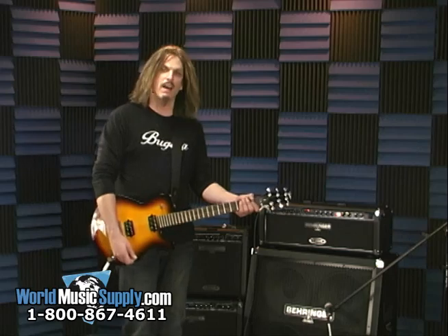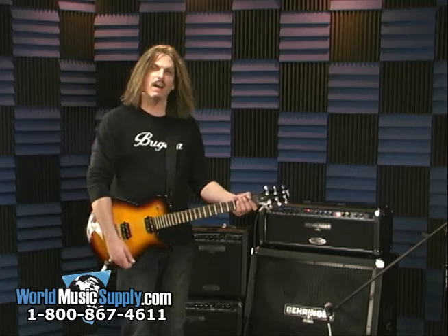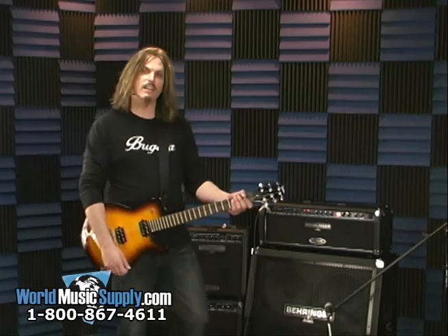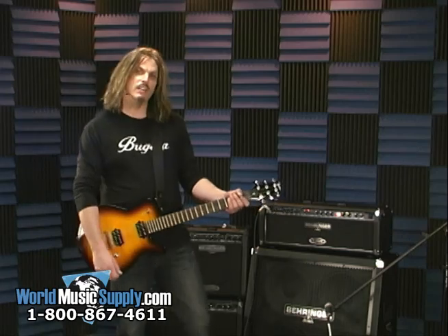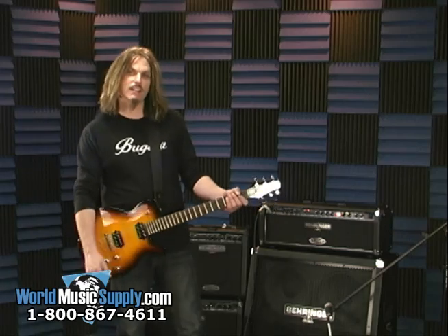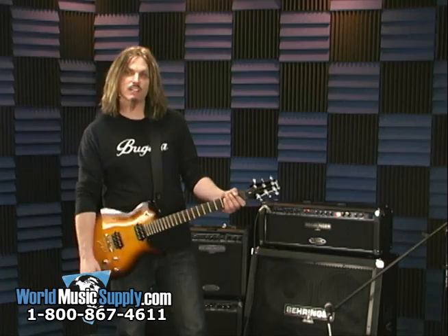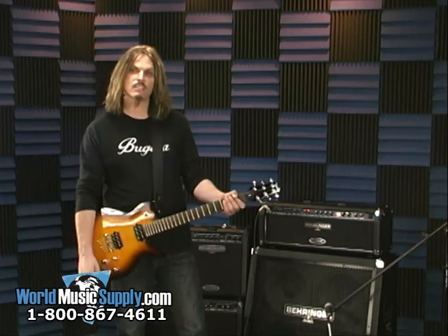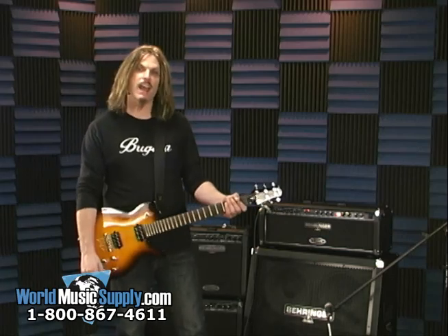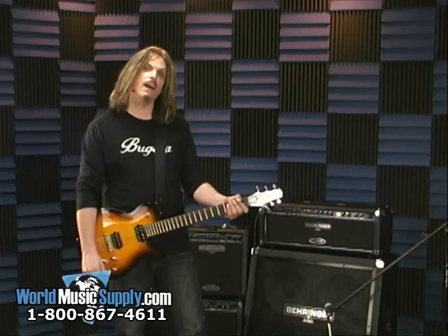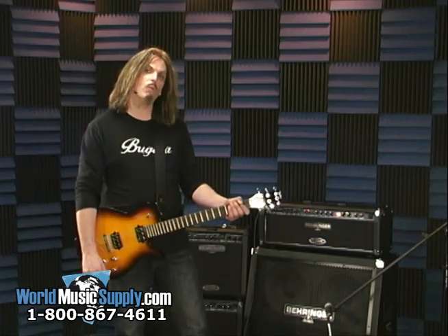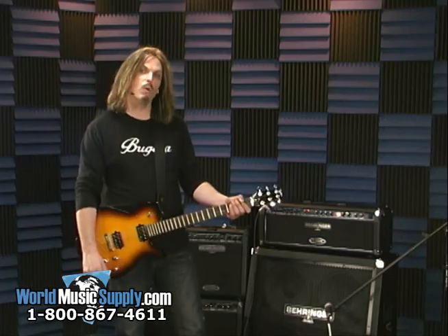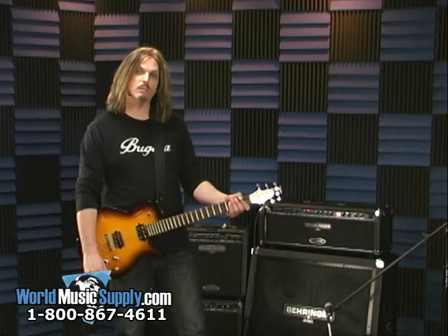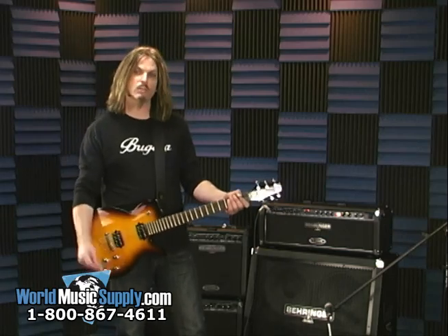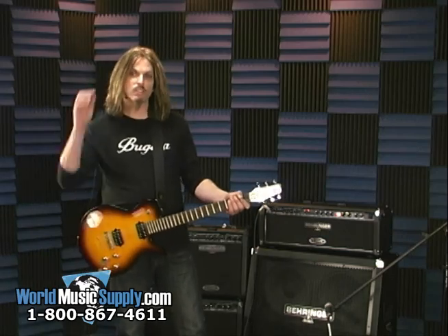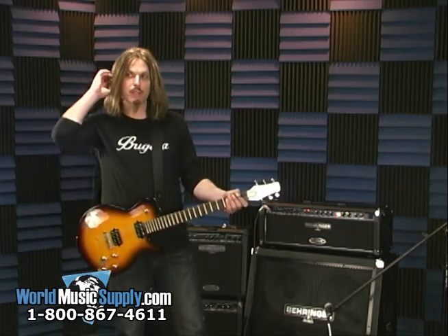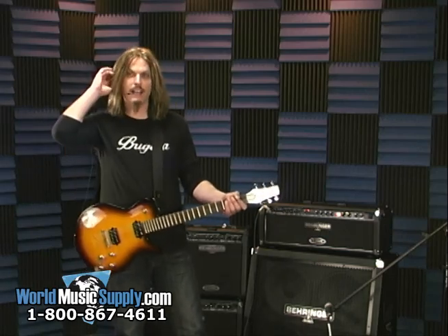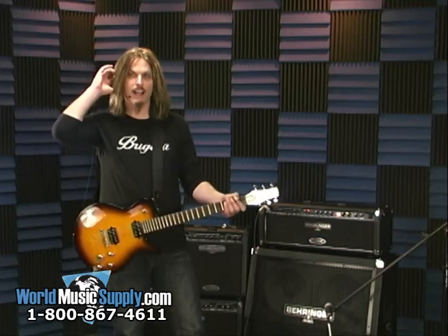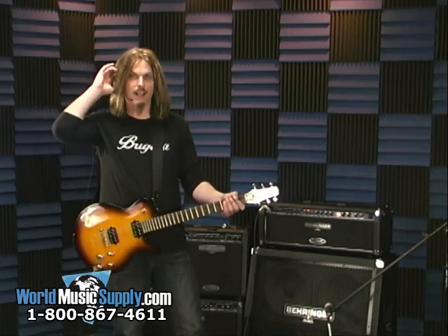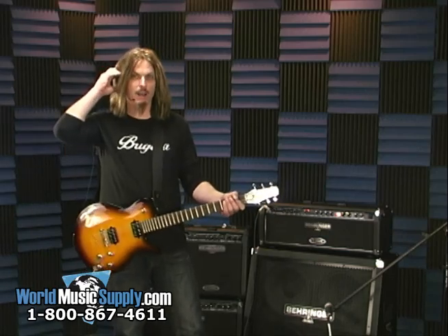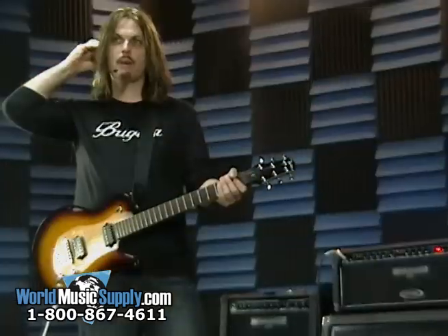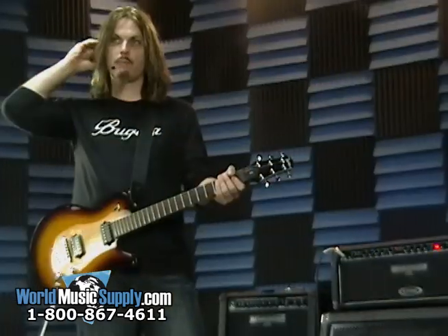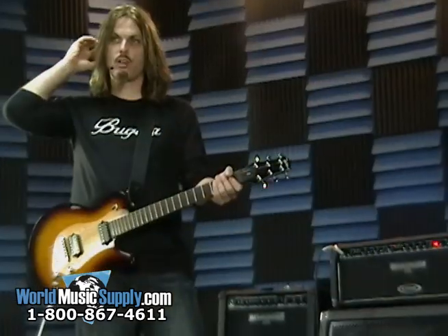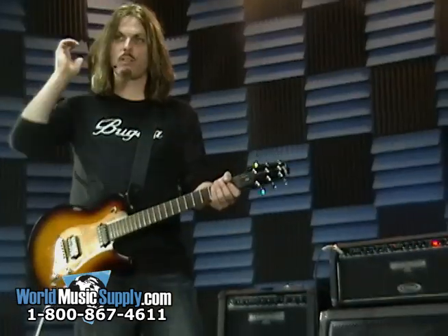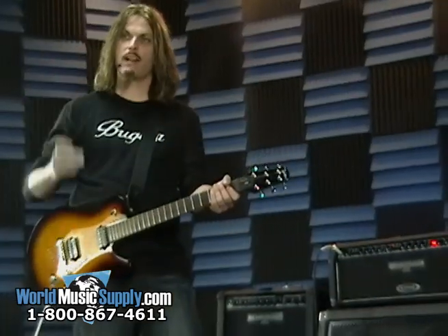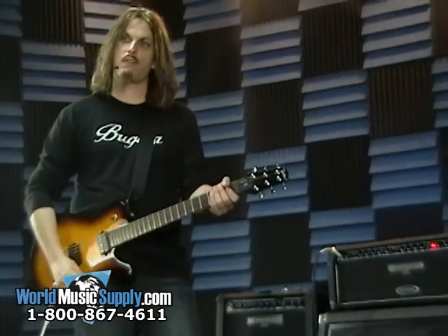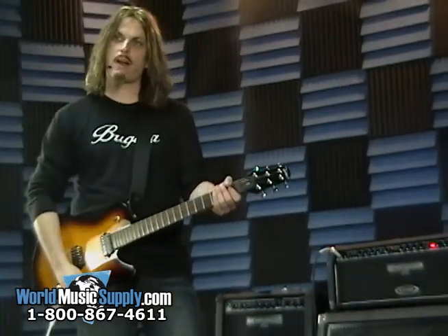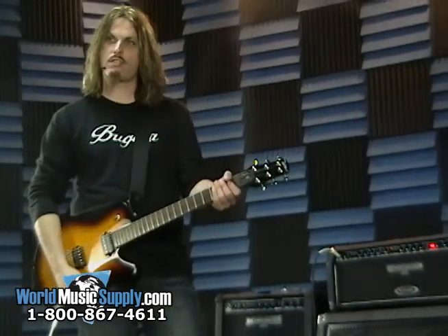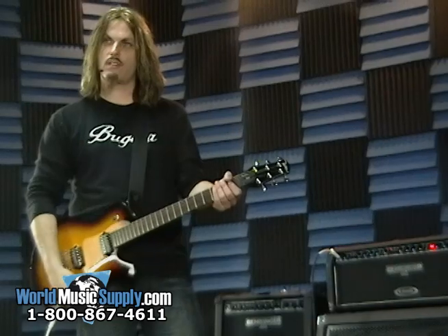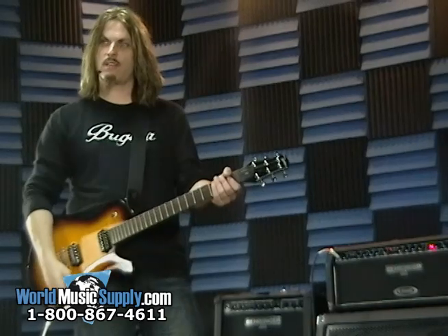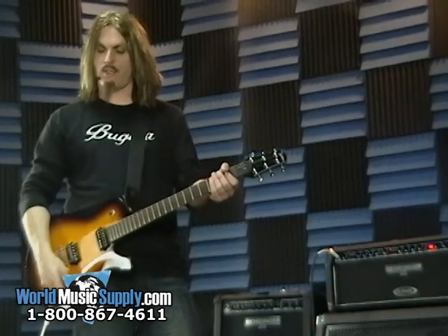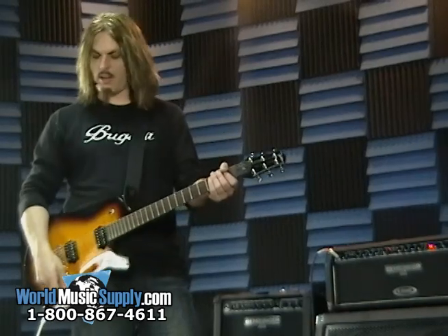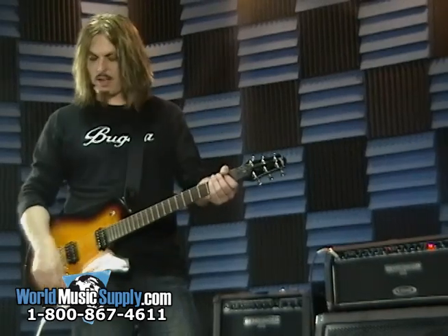You can catch these at worldmusicsupply.com. I'm Joe Delaney for Behringer, and there you go.